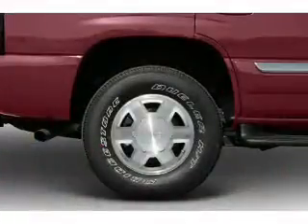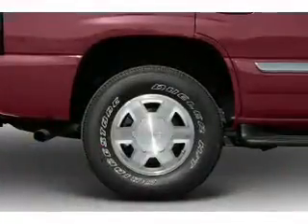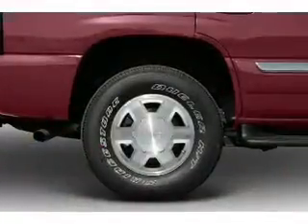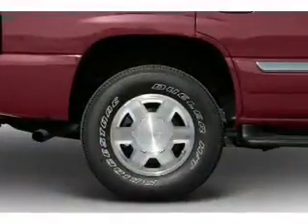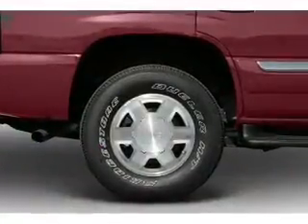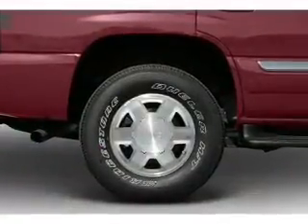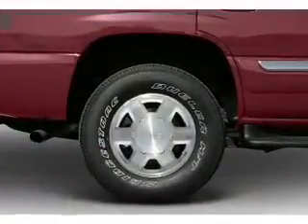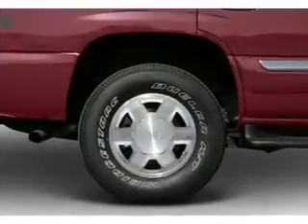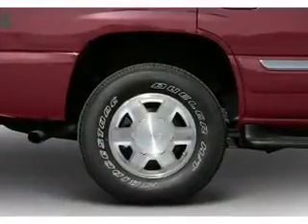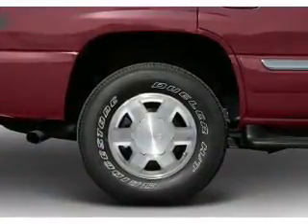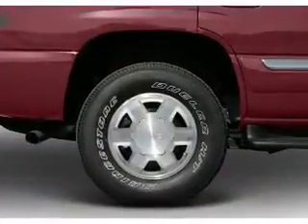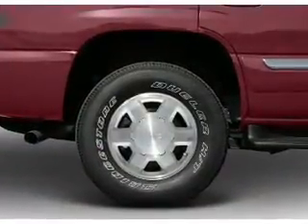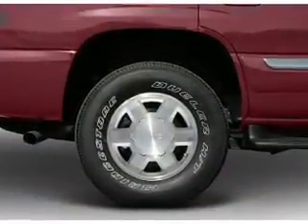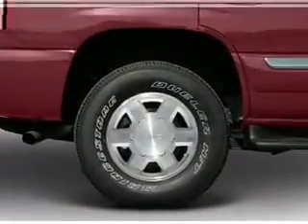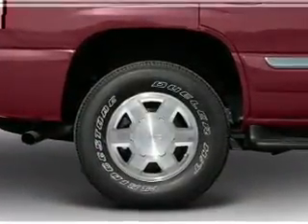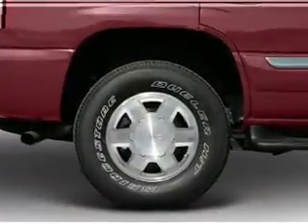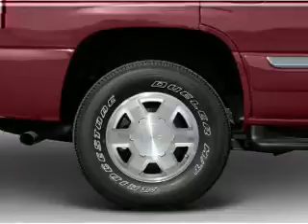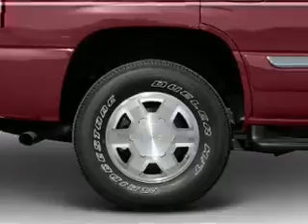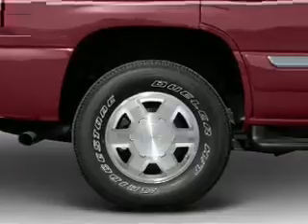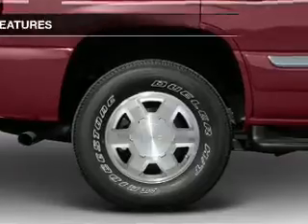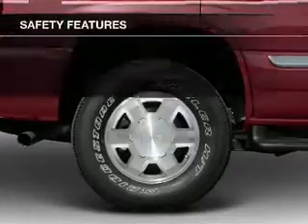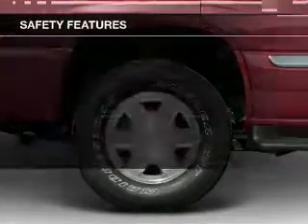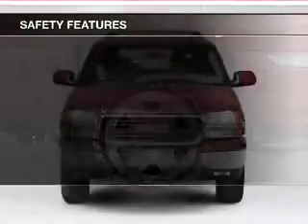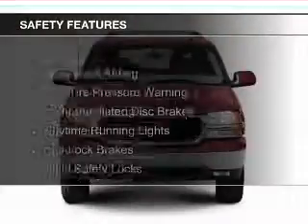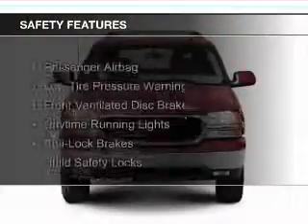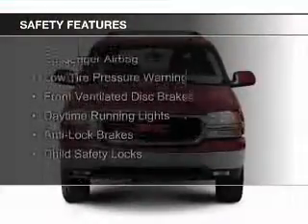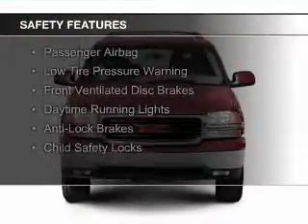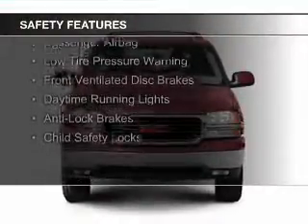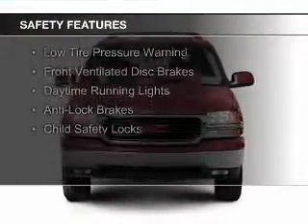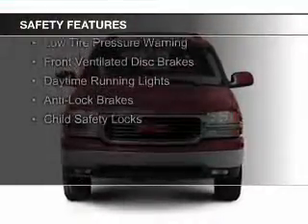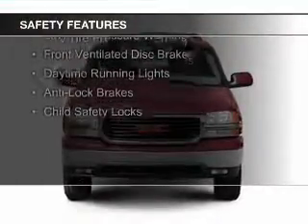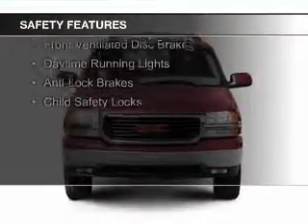Additional features include roof rails, cruise control, keyless entry, and split rear seats. Safety was made a priority with these features.